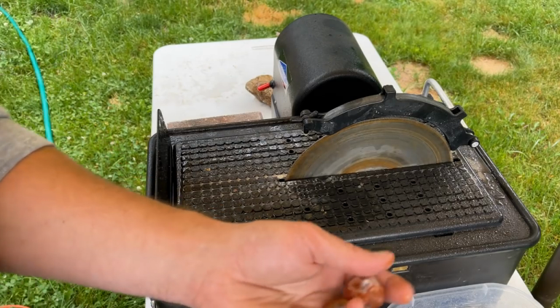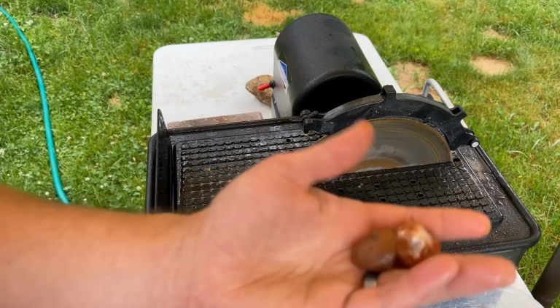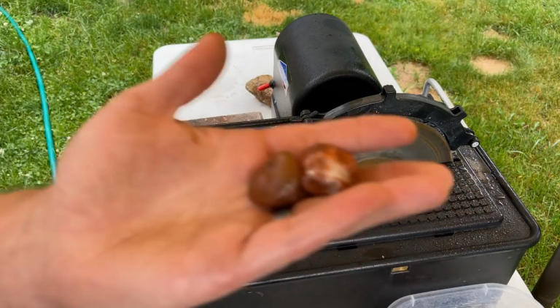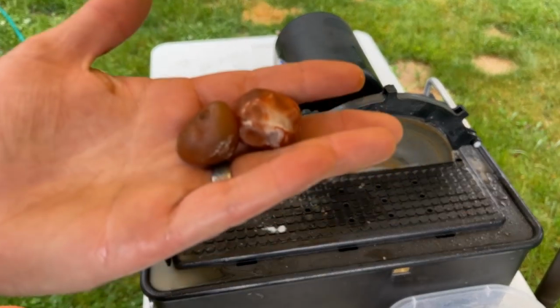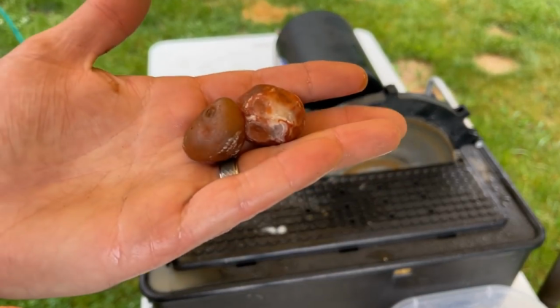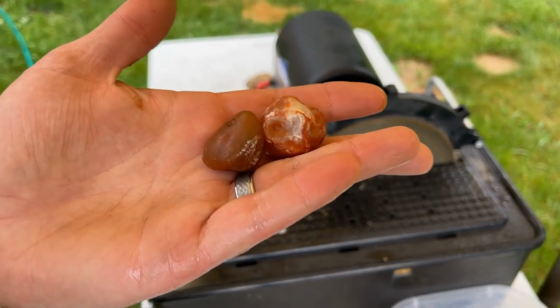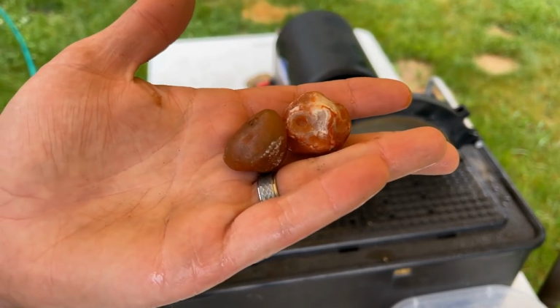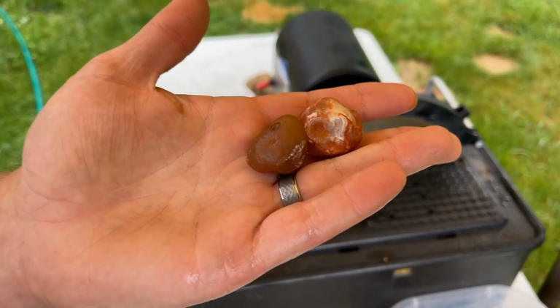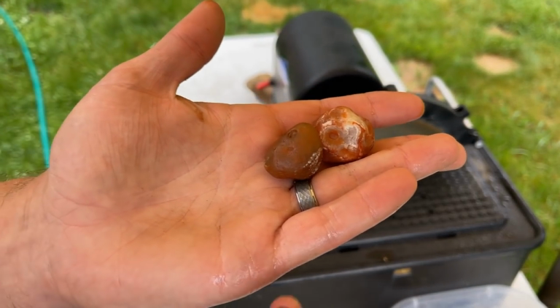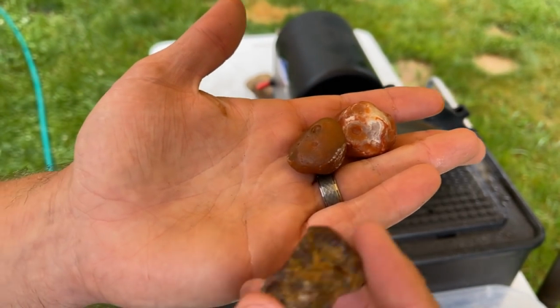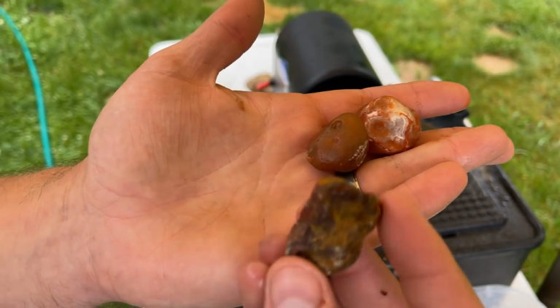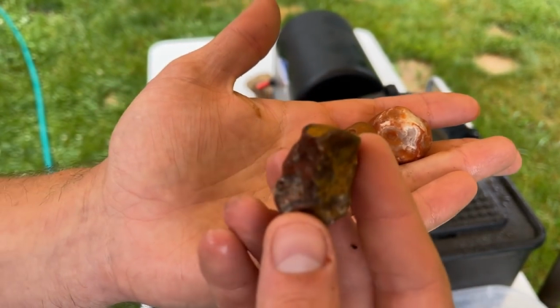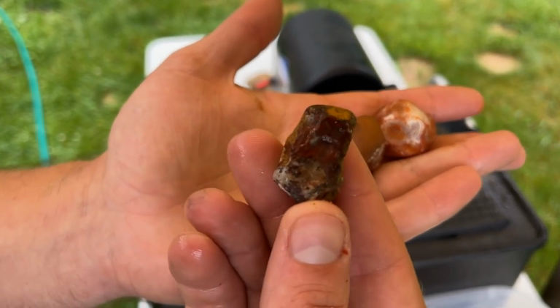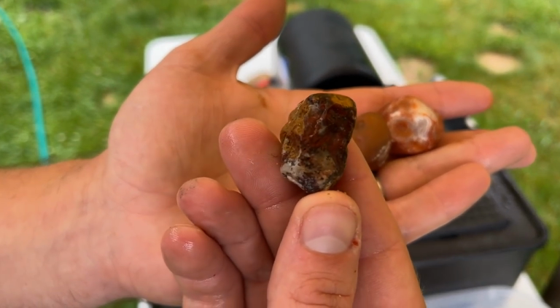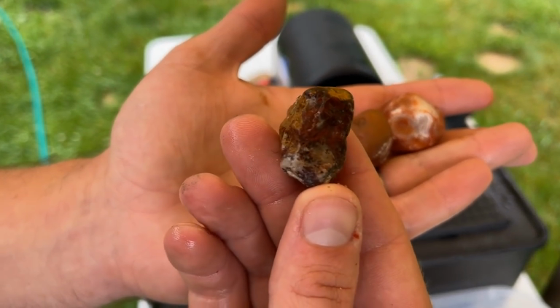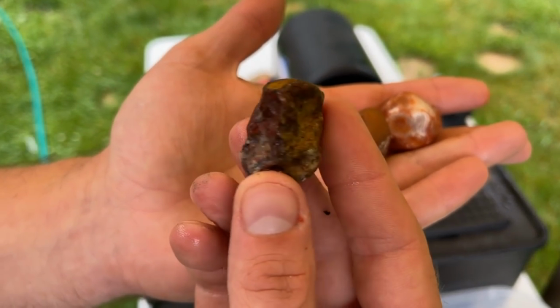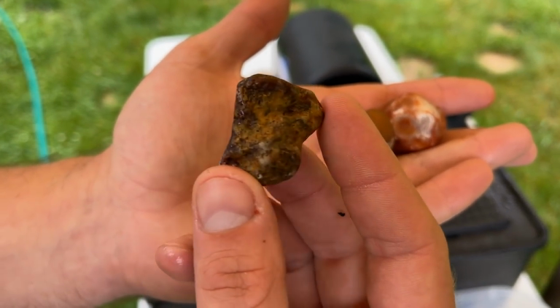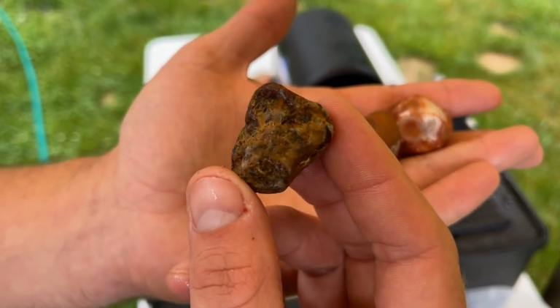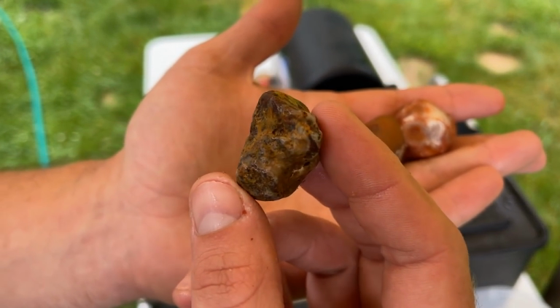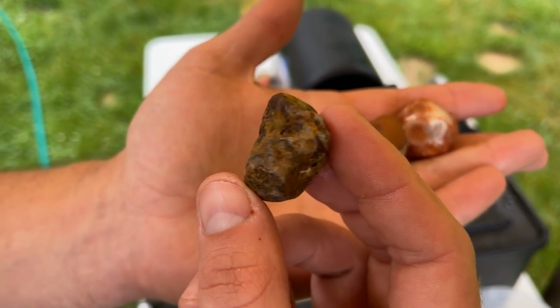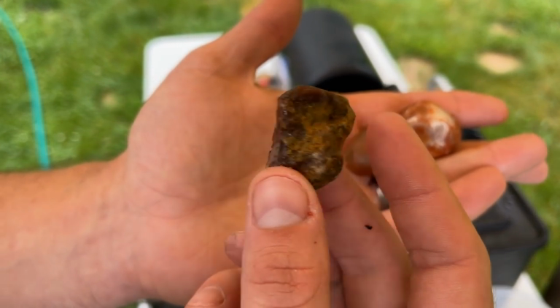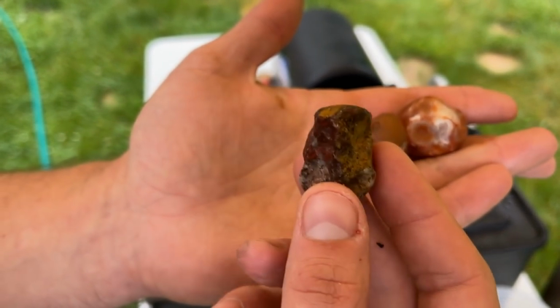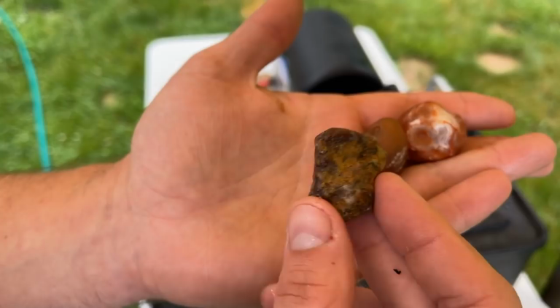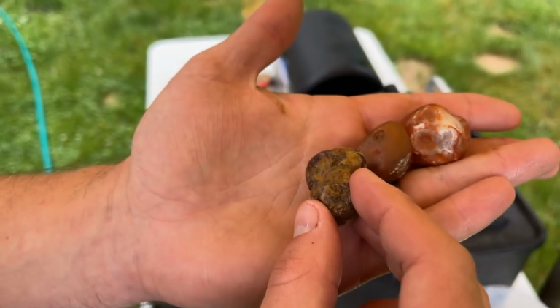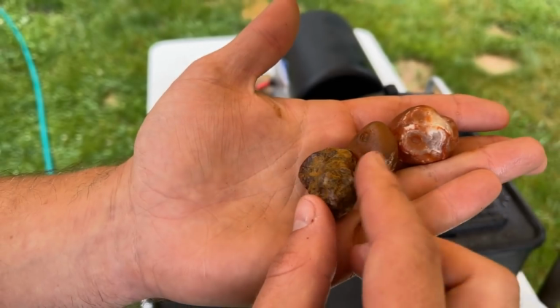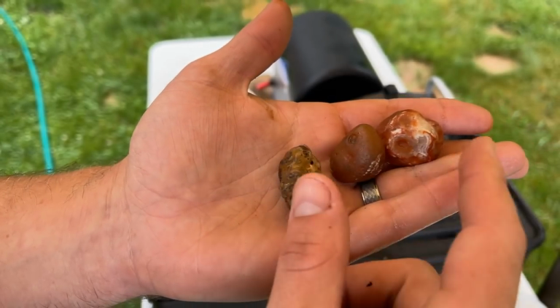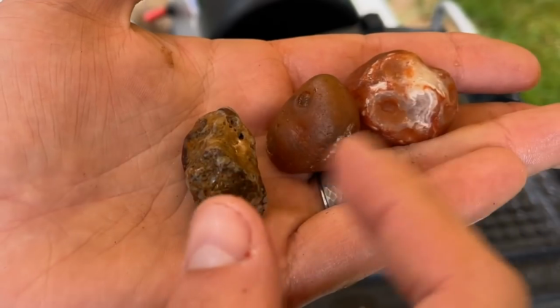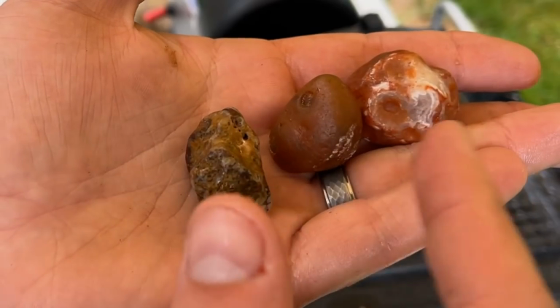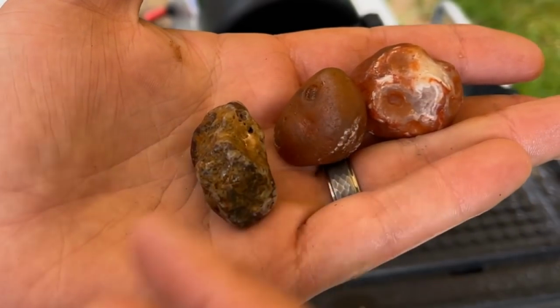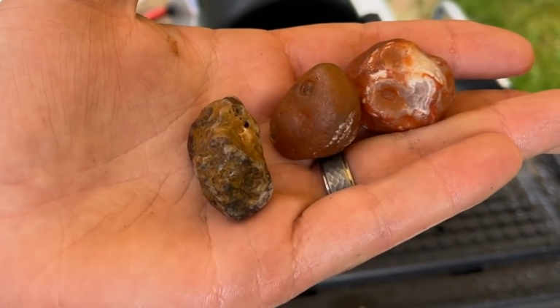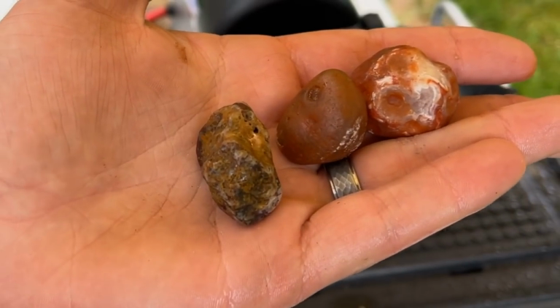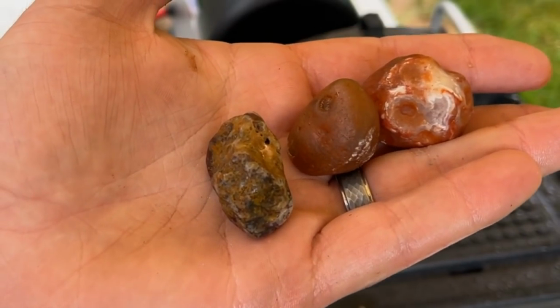Alrighty. Next I'm going to cut a couple other smaller ones, and I also threw this one in there as well. Really excited to see what's in these little bad boys.